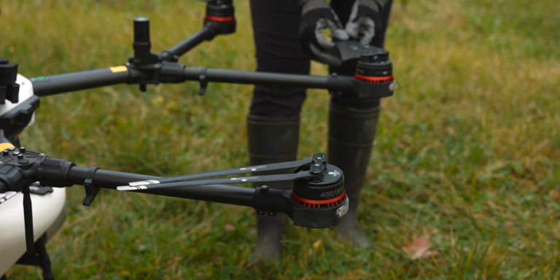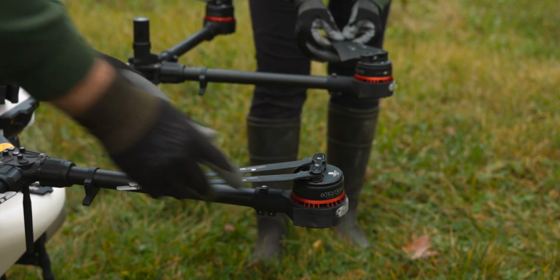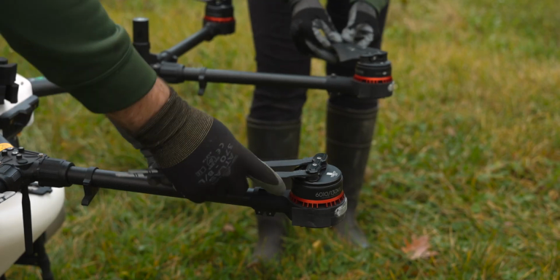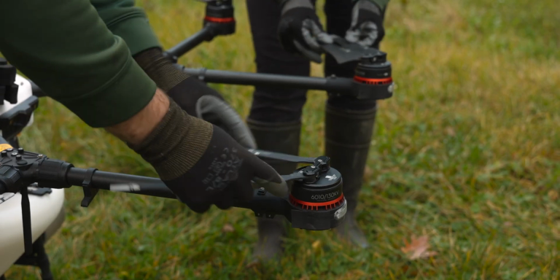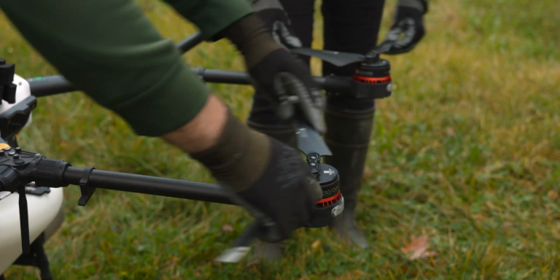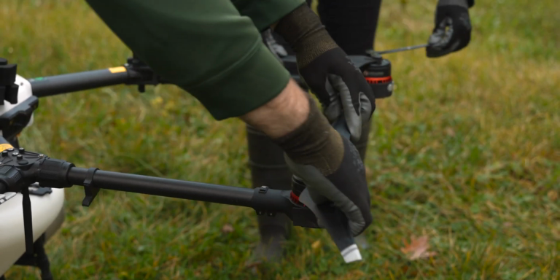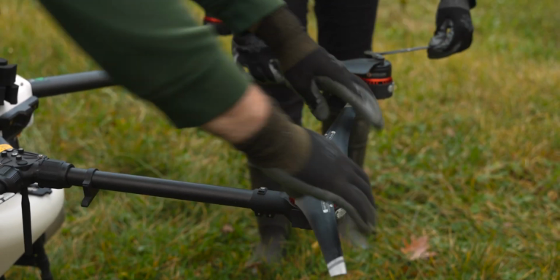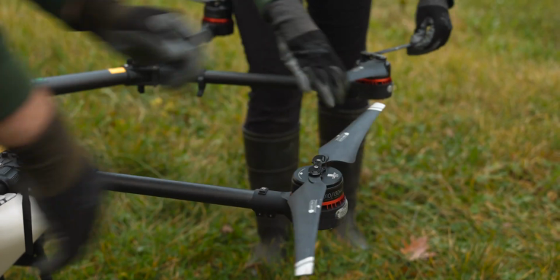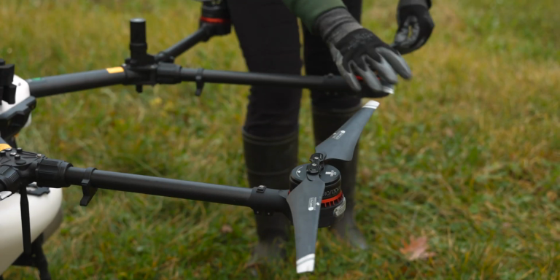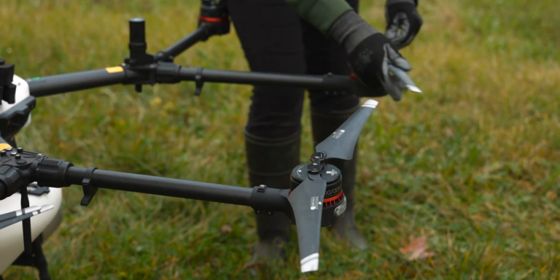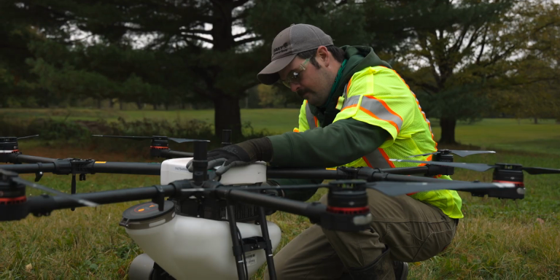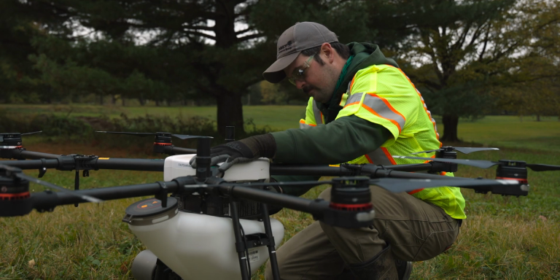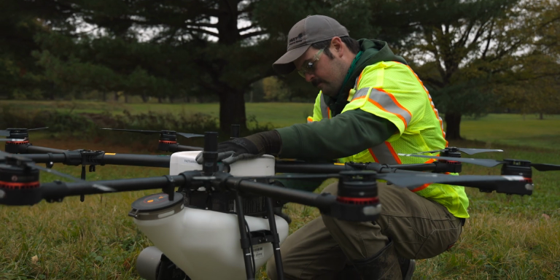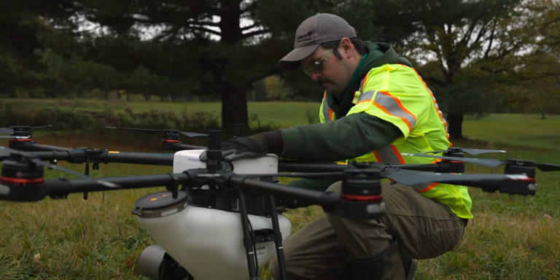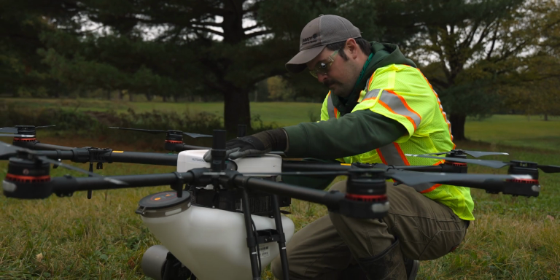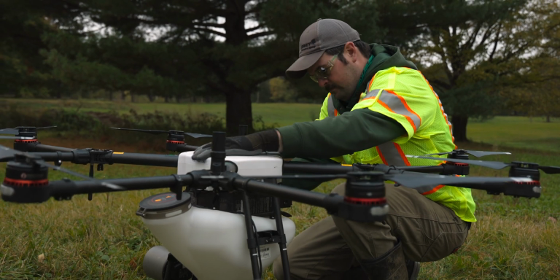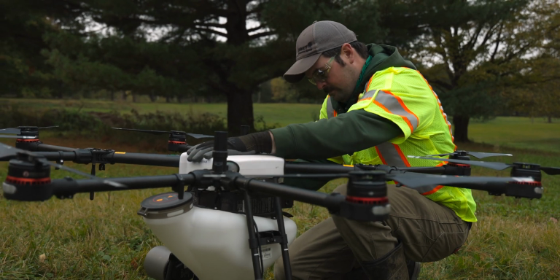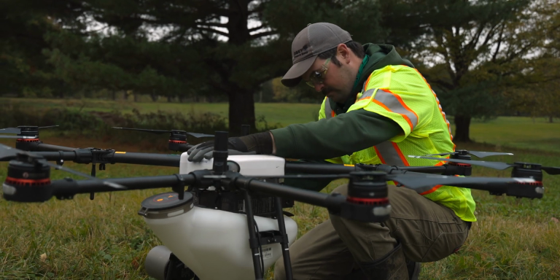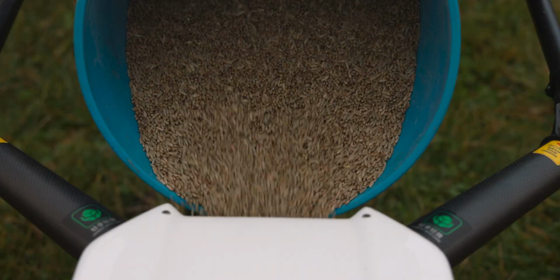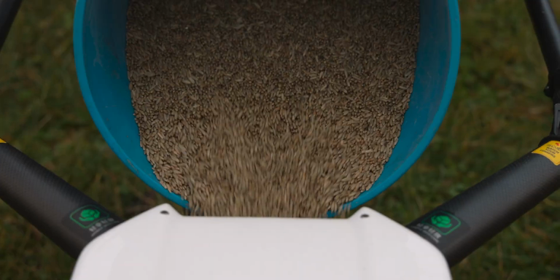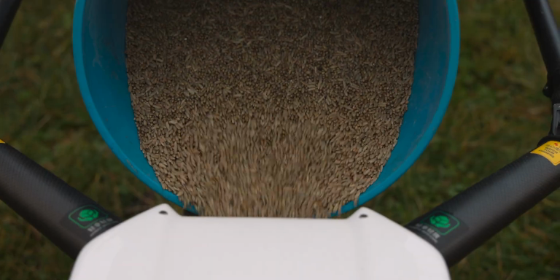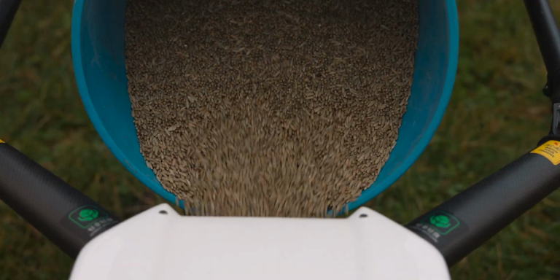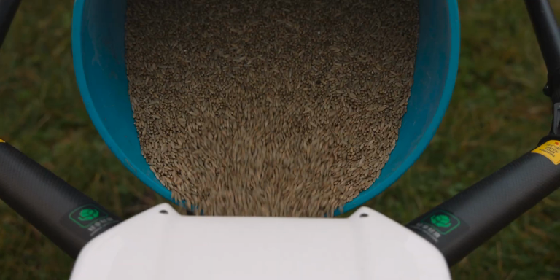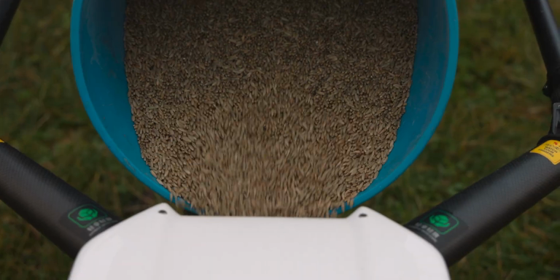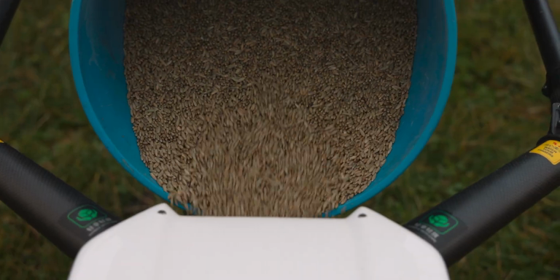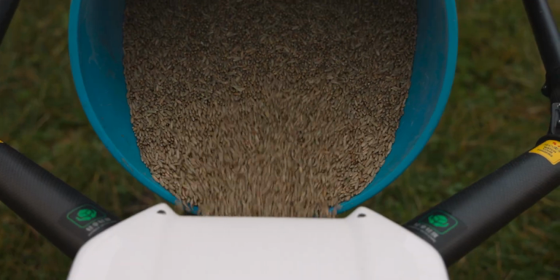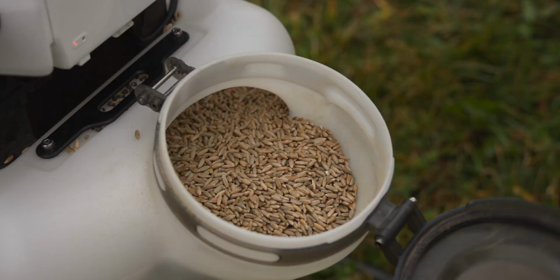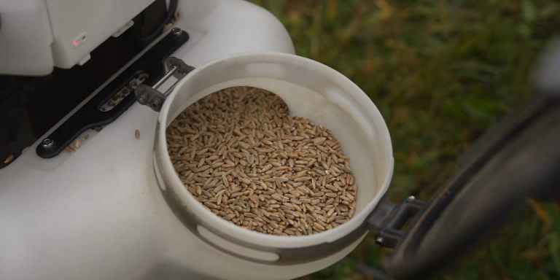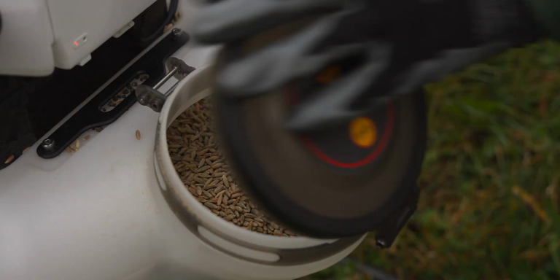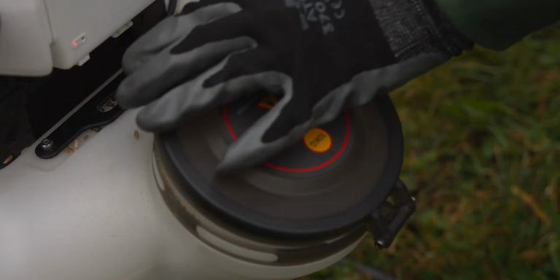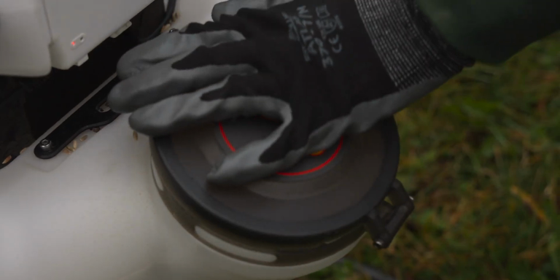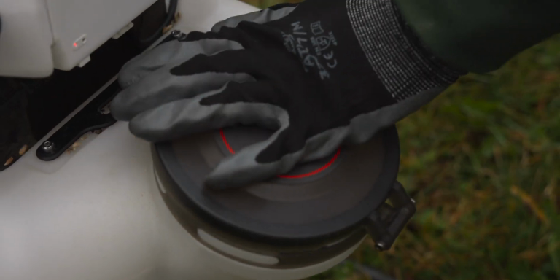The main services that we offer at the moment would be spraying, which would be the main one, and seeding as well.